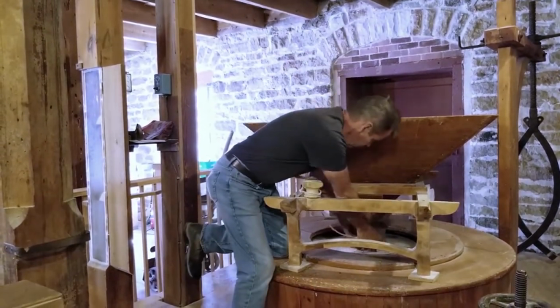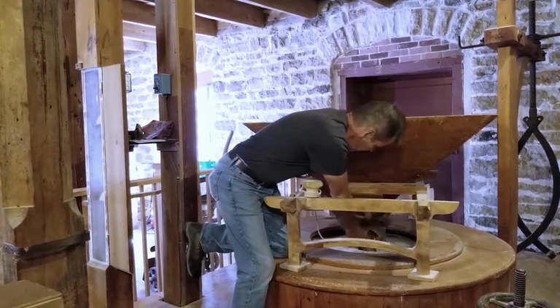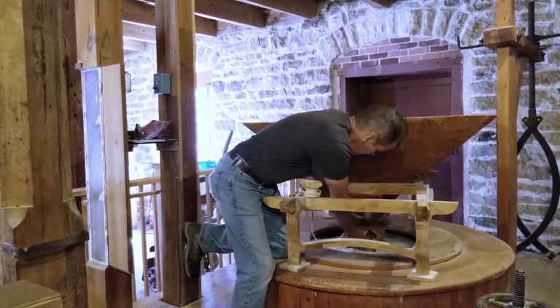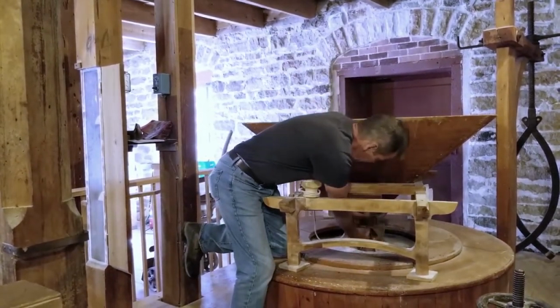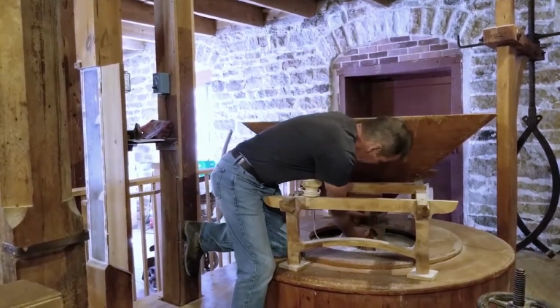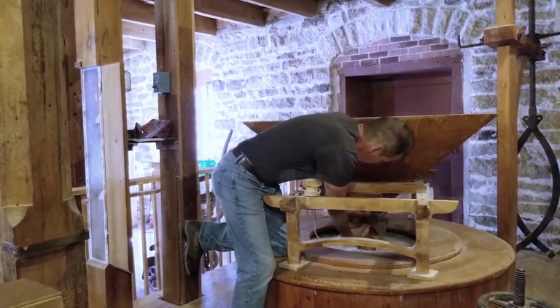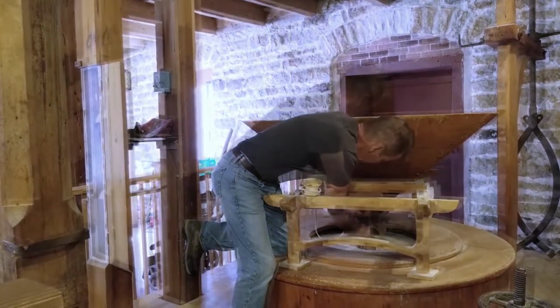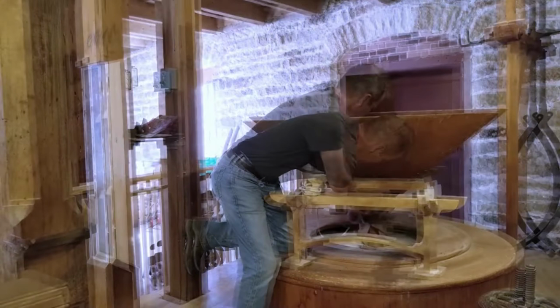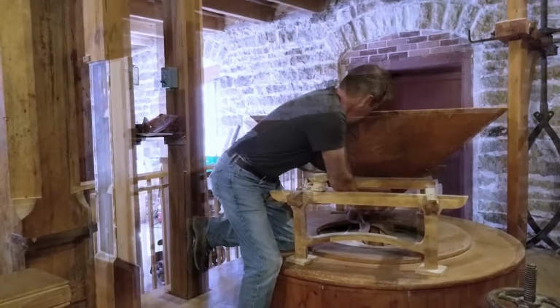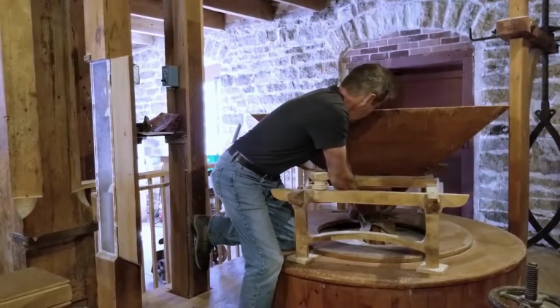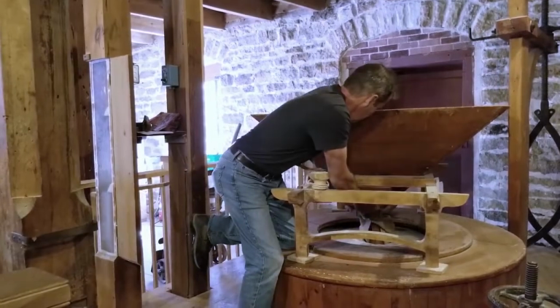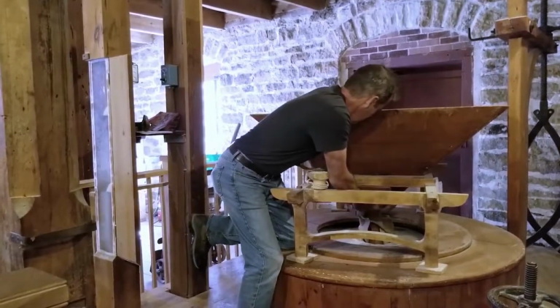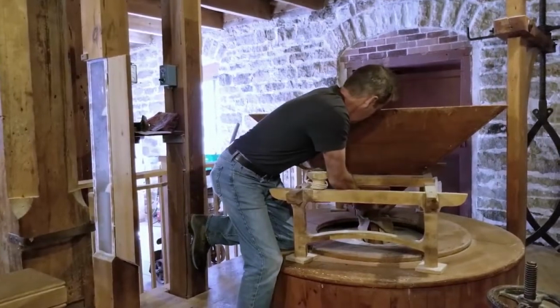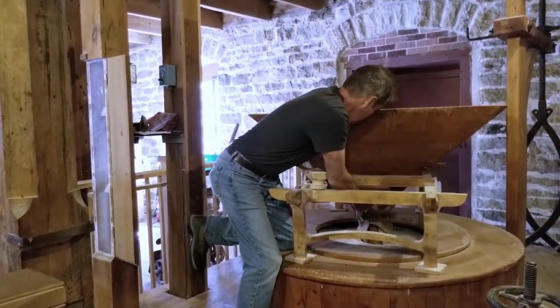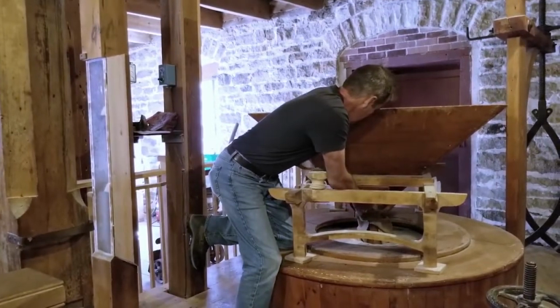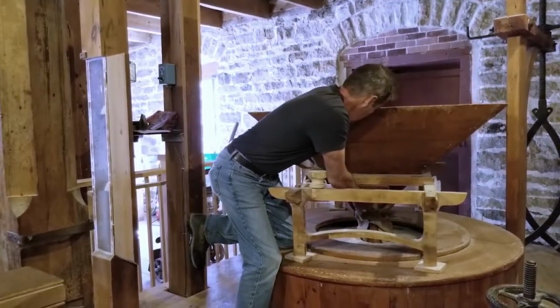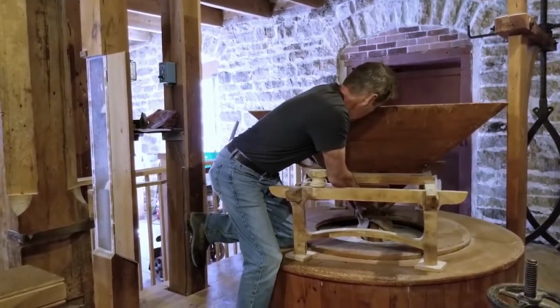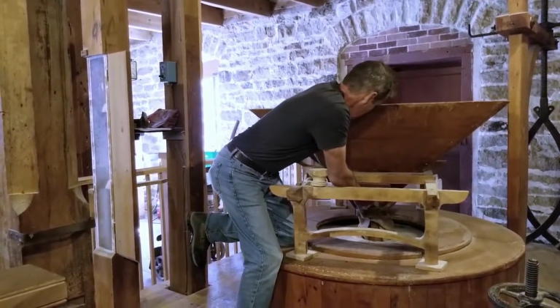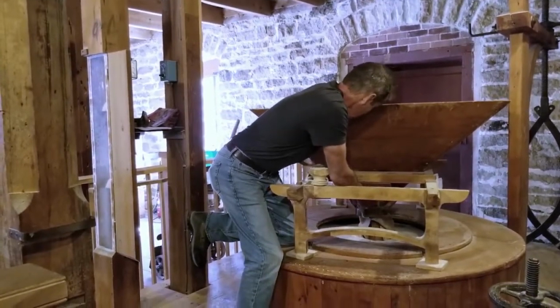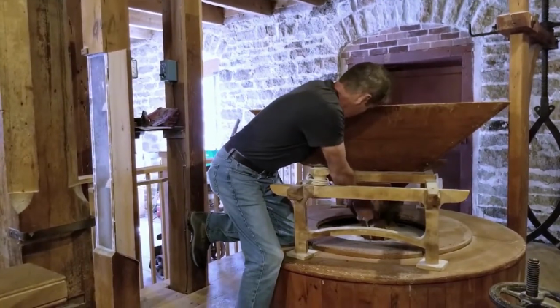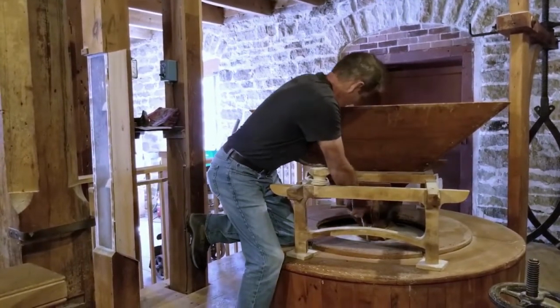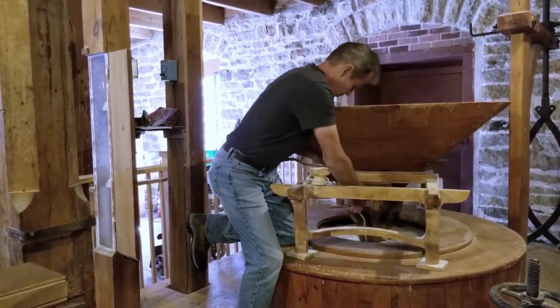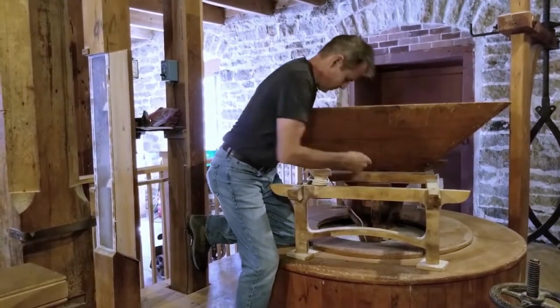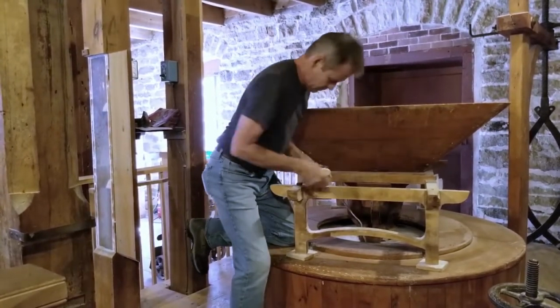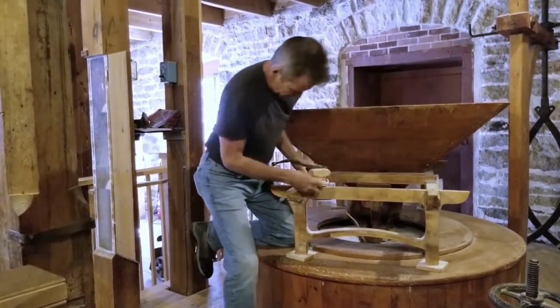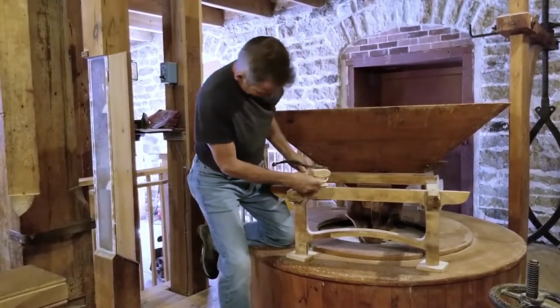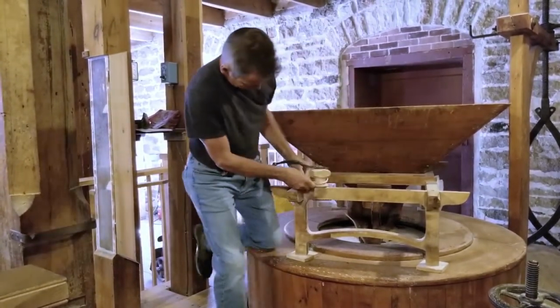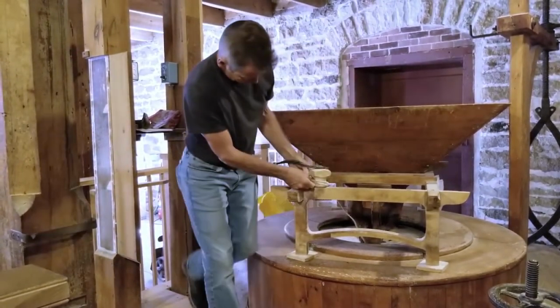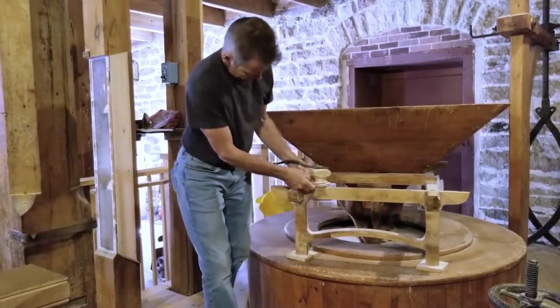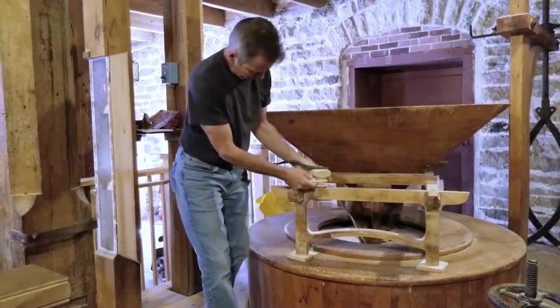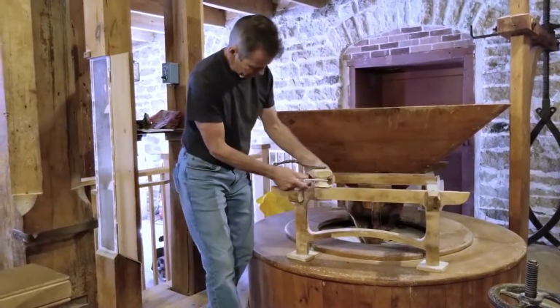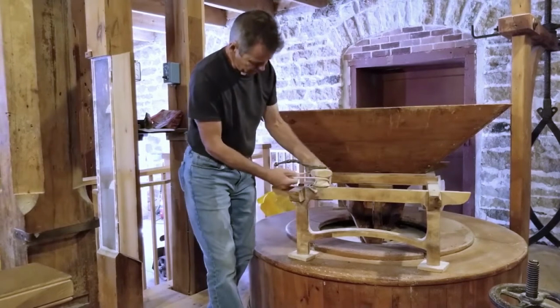So wheat grows out of the ground, and then they wash it here, and they're going to grind it up into flour.